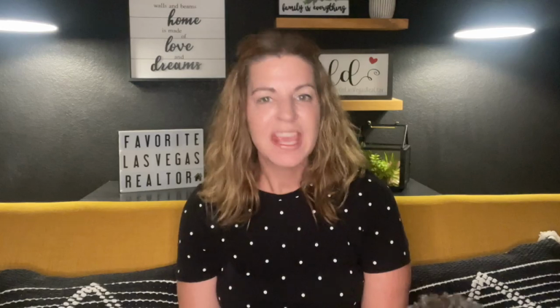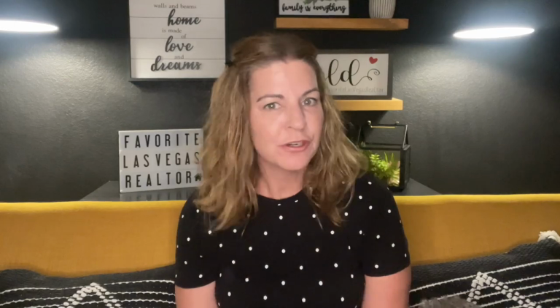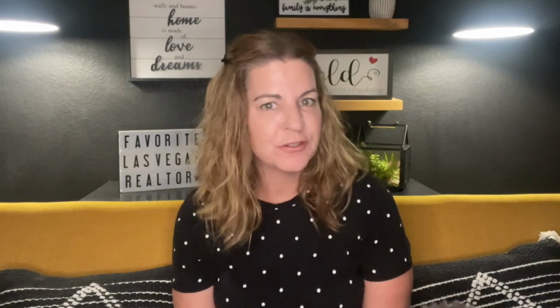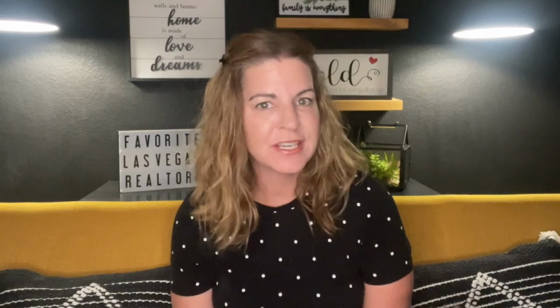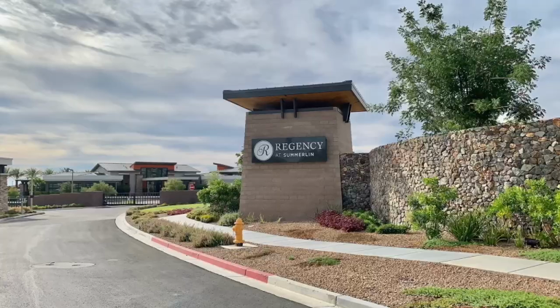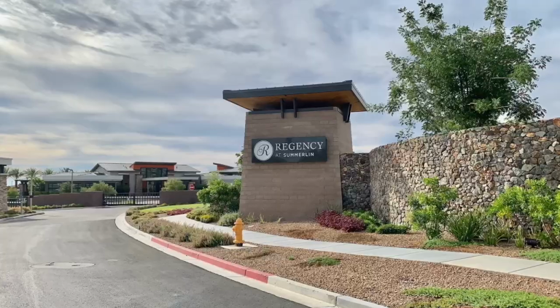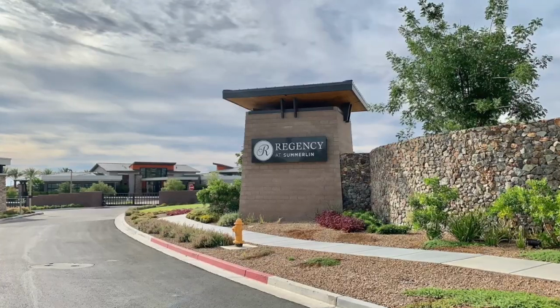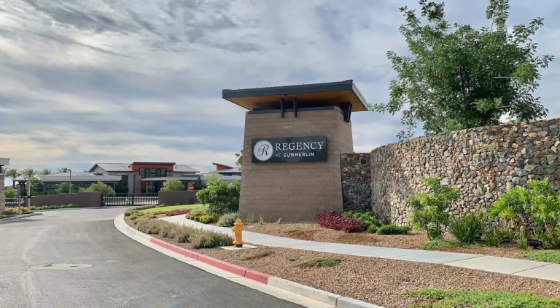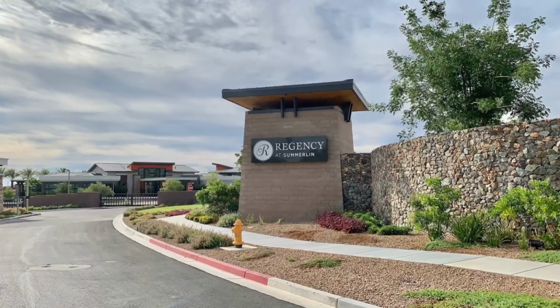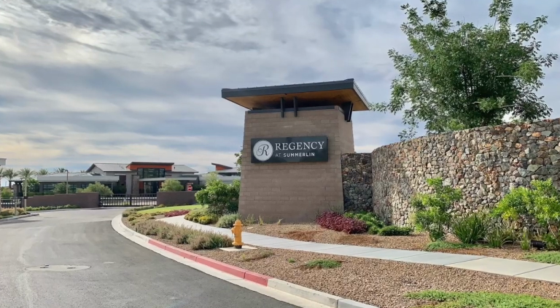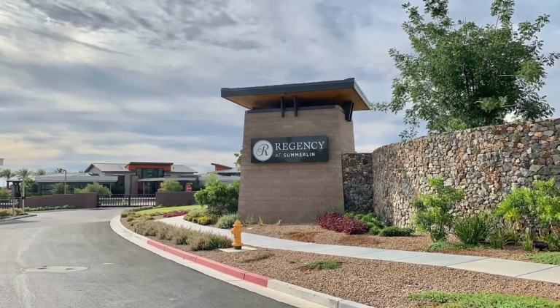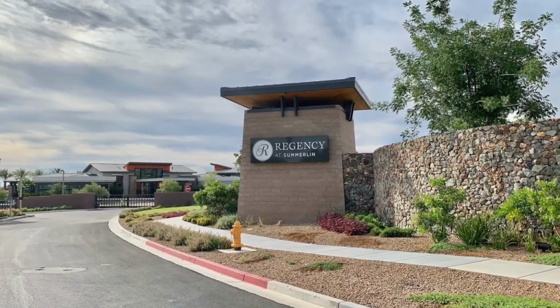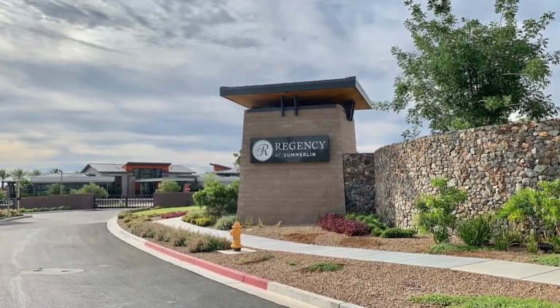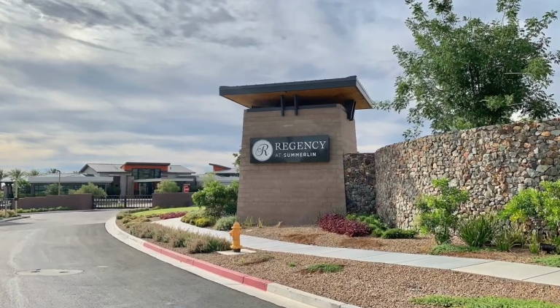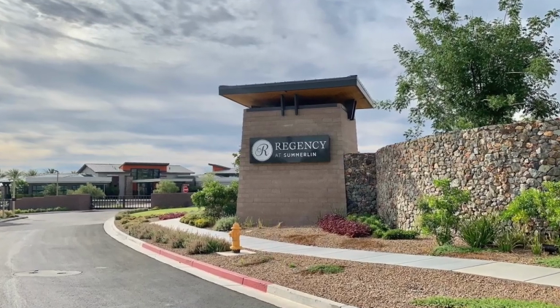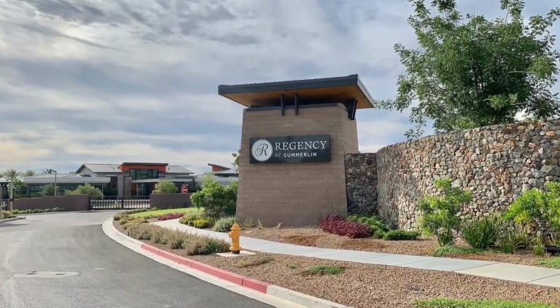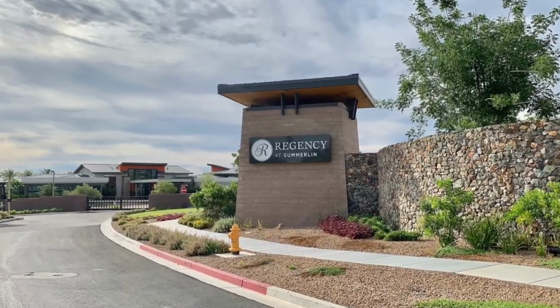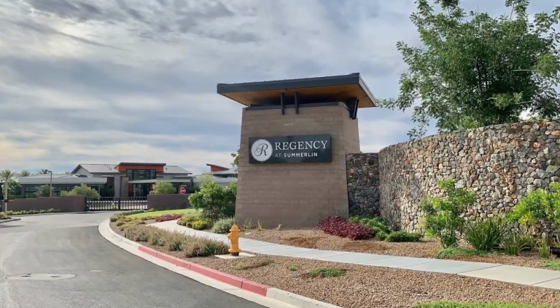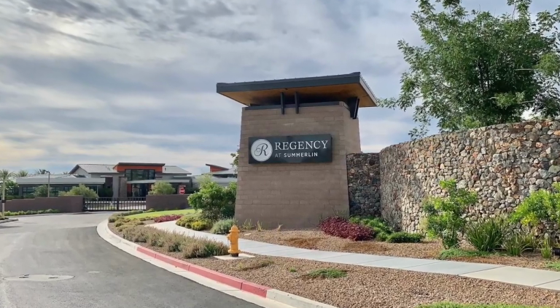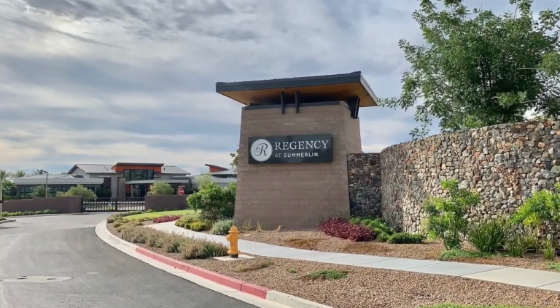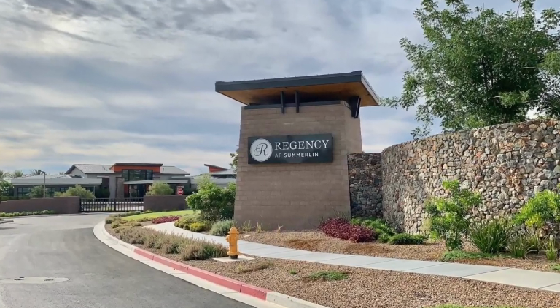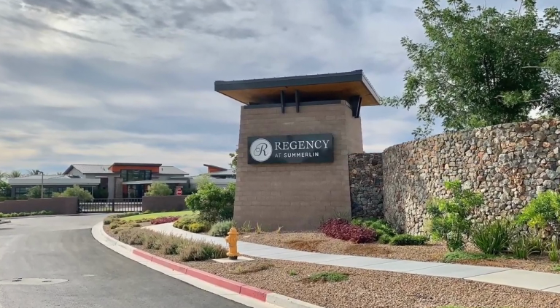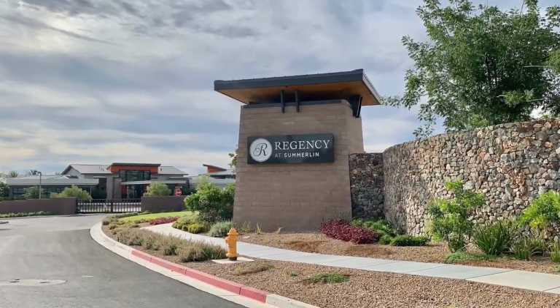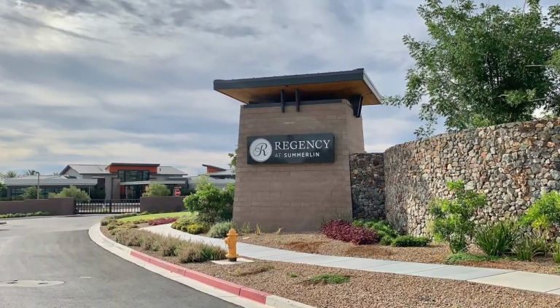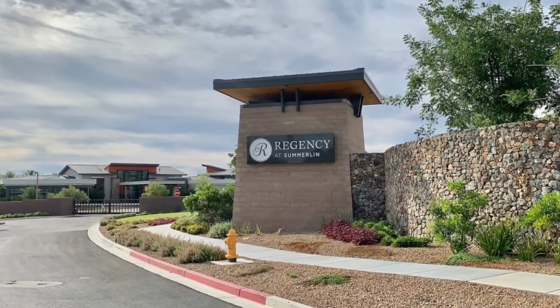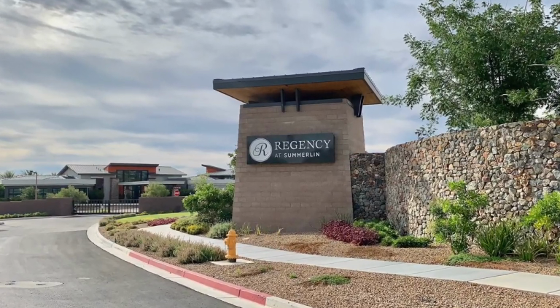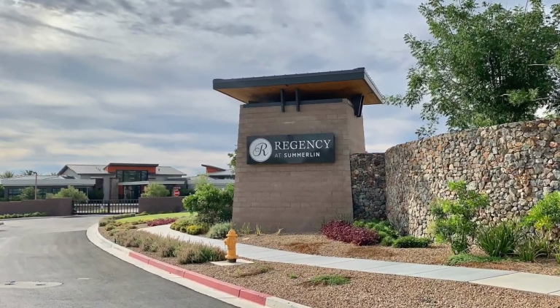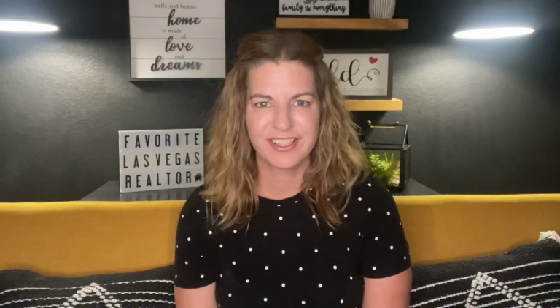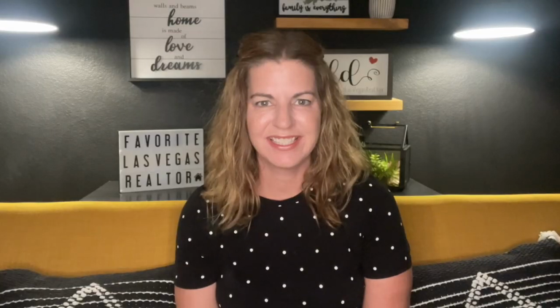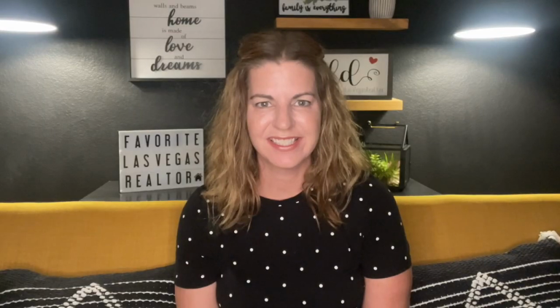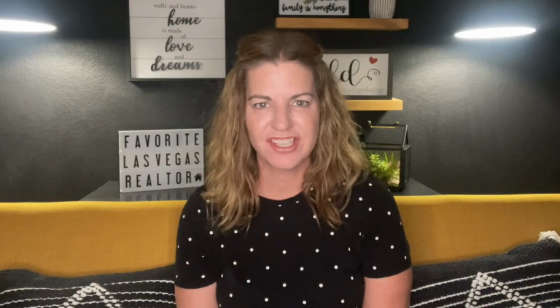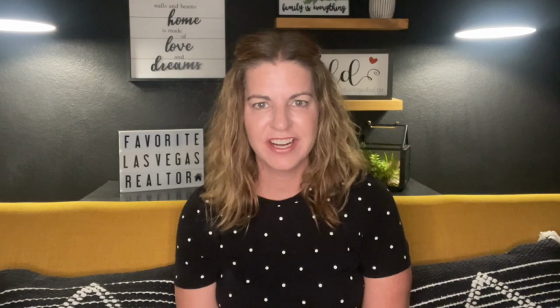Introducing Regency at Summerlin, and that's what I'm talking about today. Let's get started.